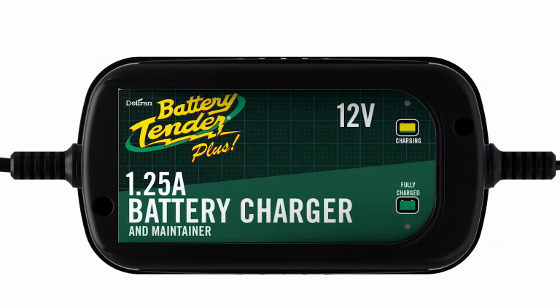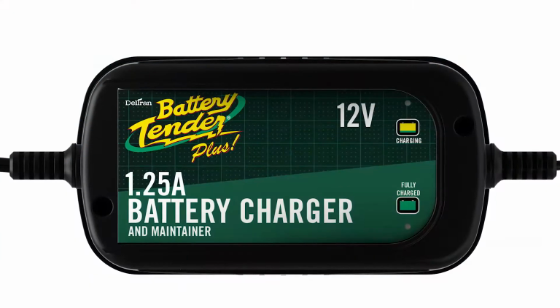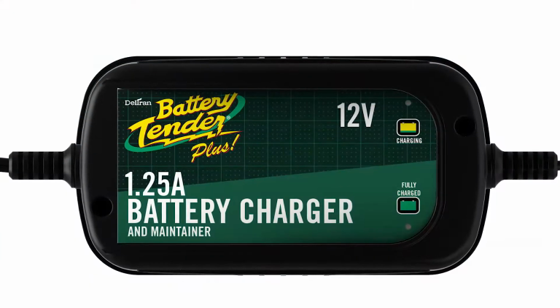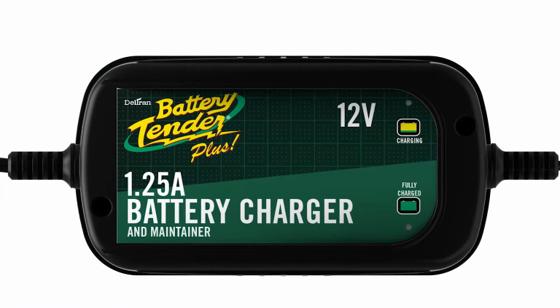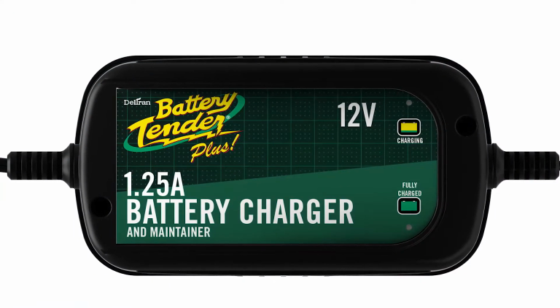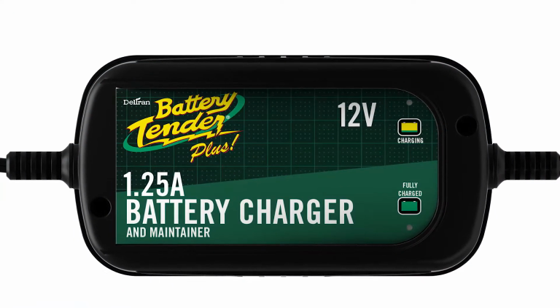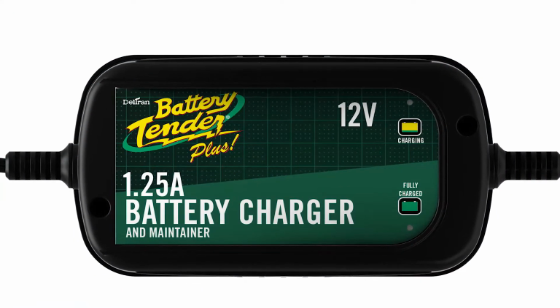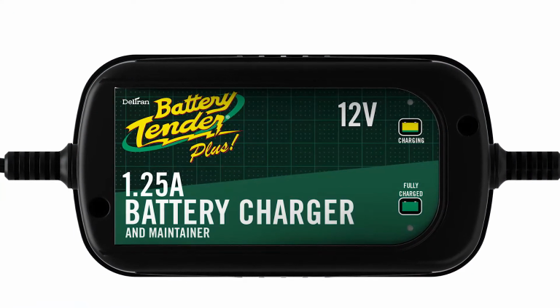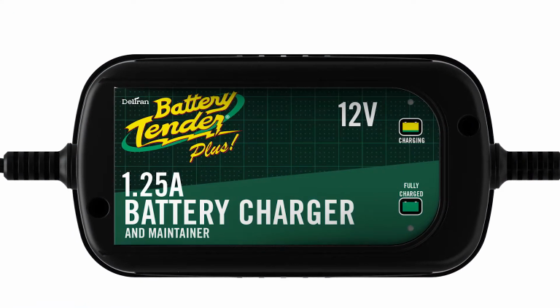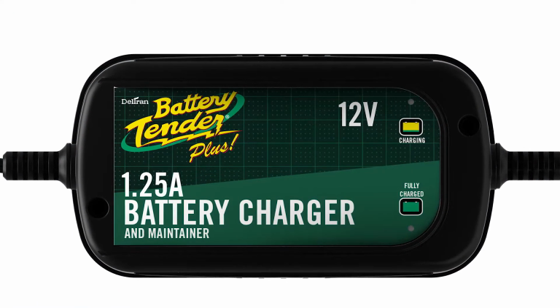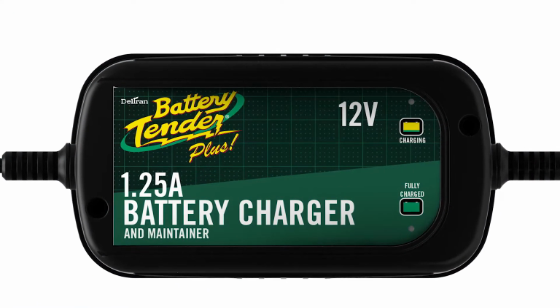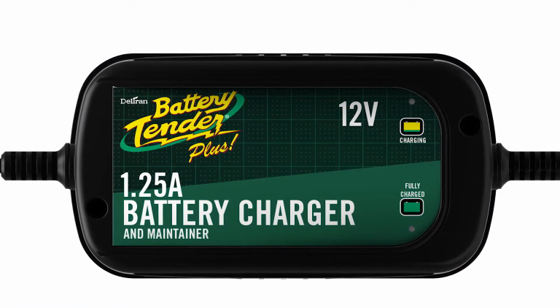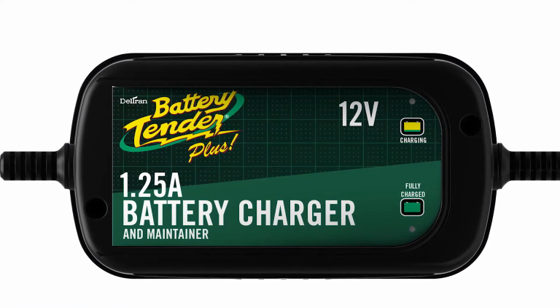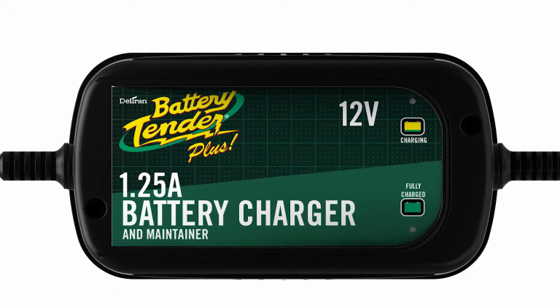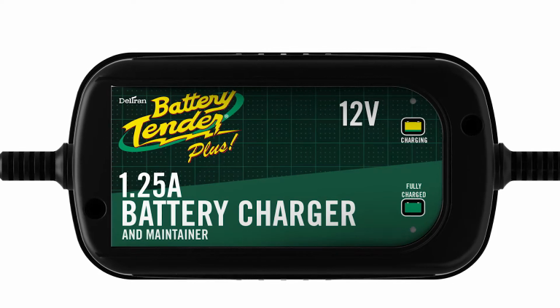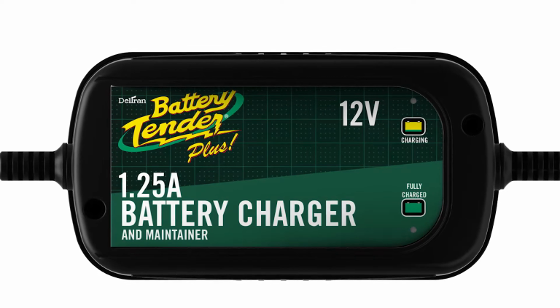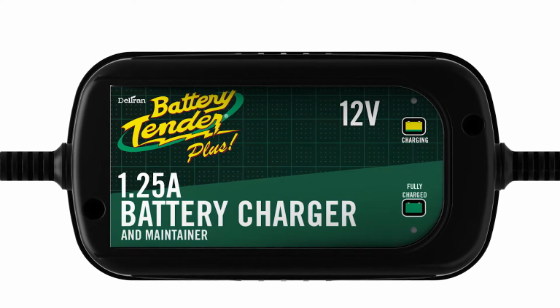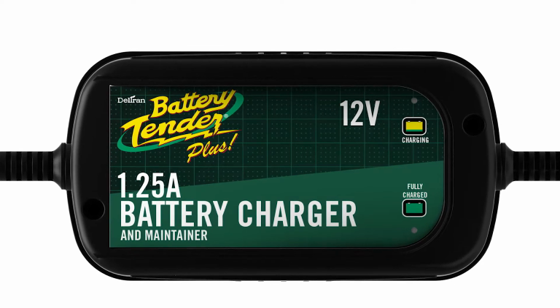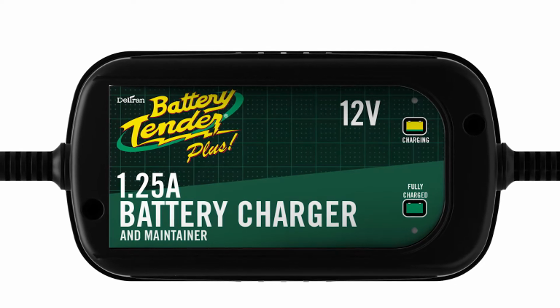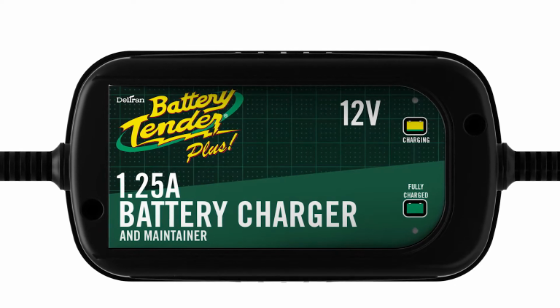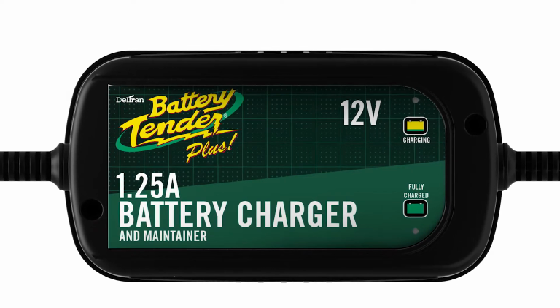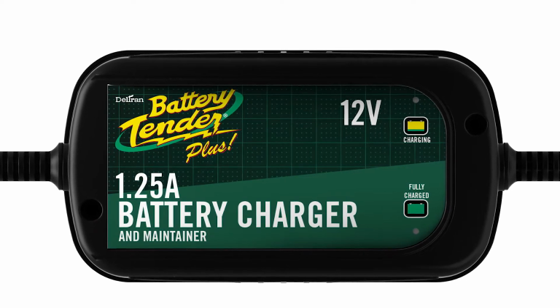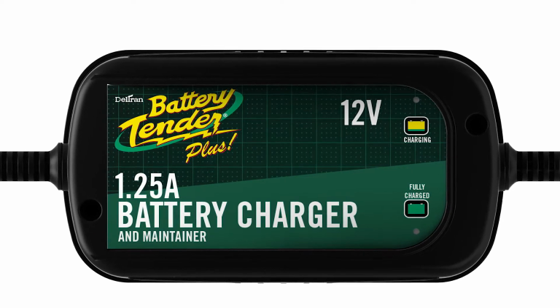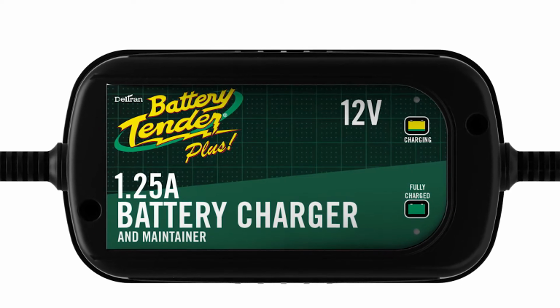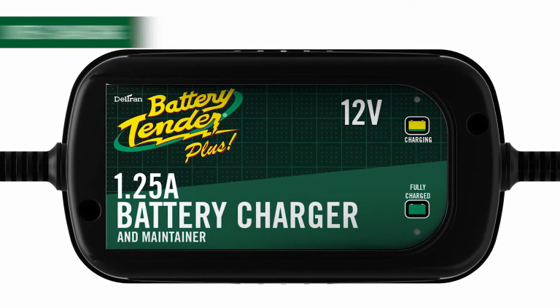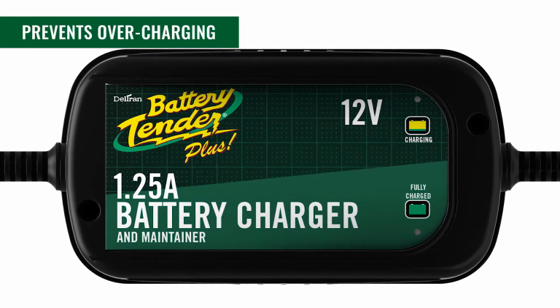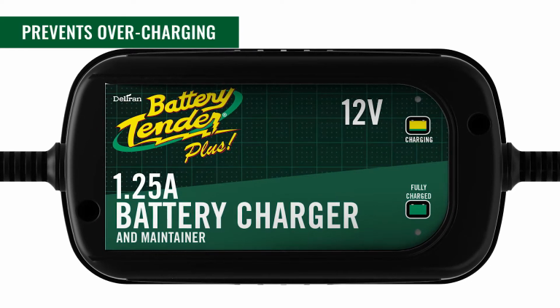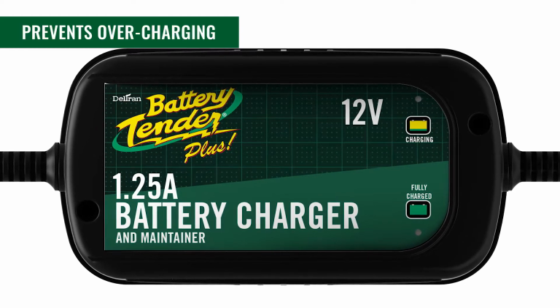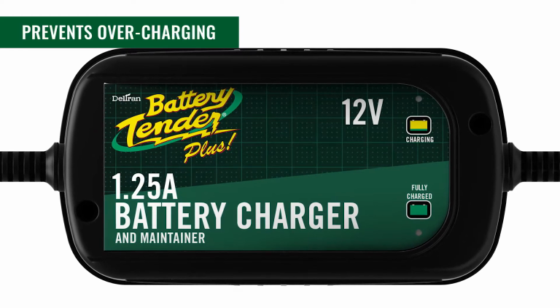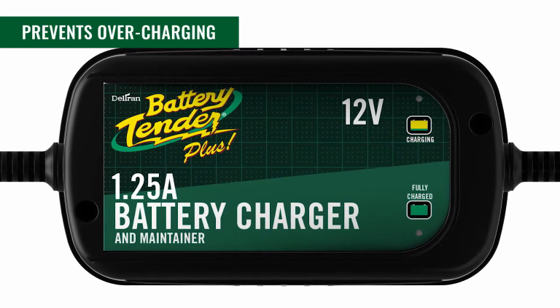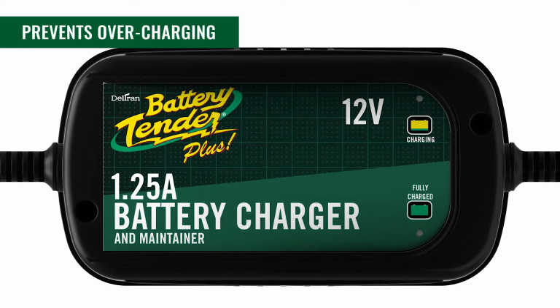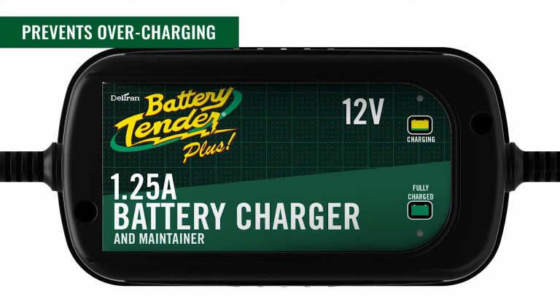ISM Adaptive Charging Technology automatically switches your battery to maintenance mode when it reaches a full charge to prevent overcharging.